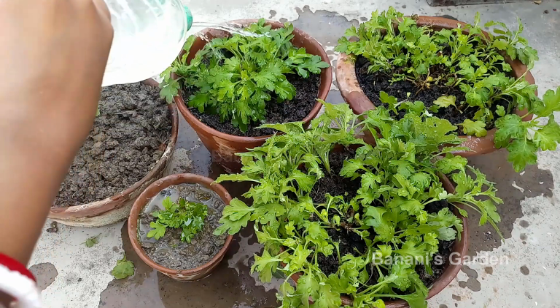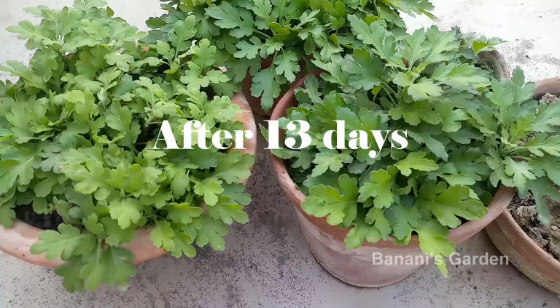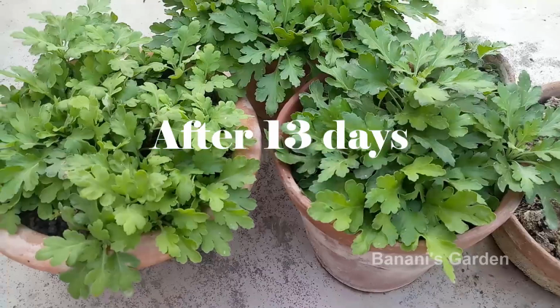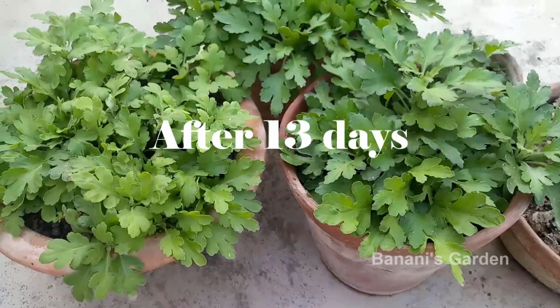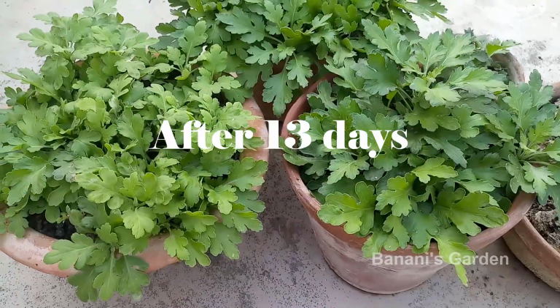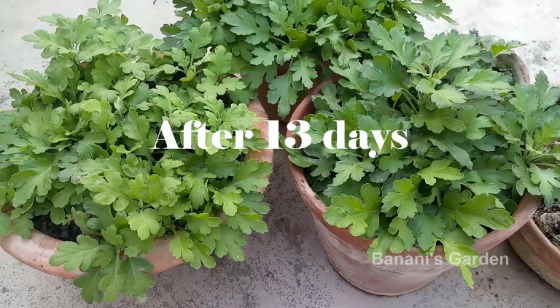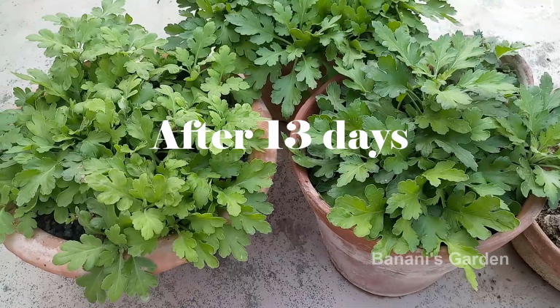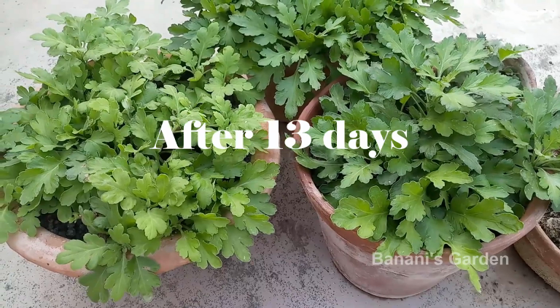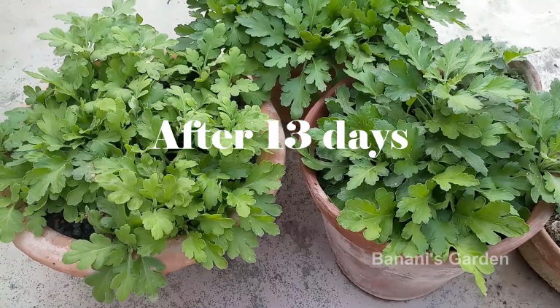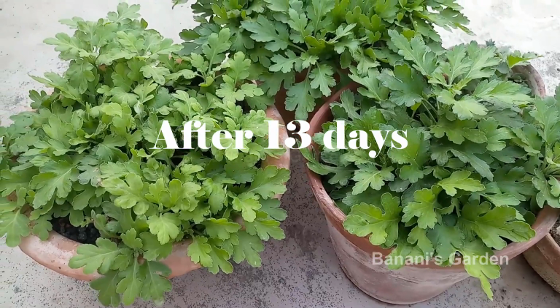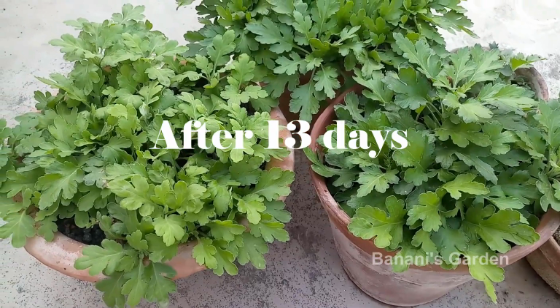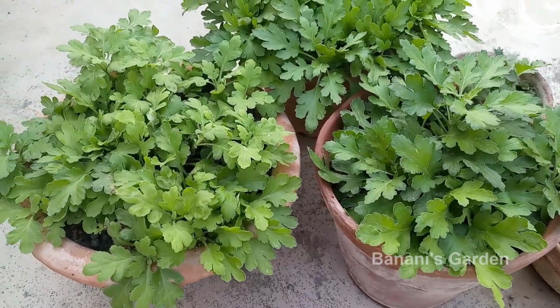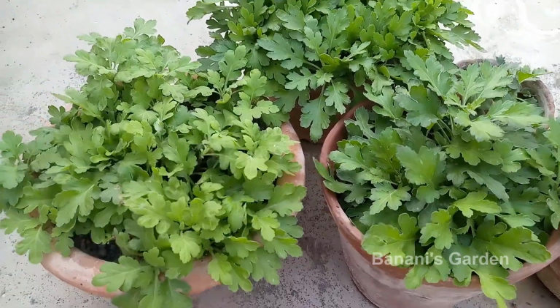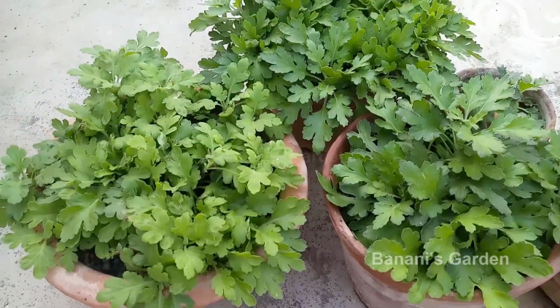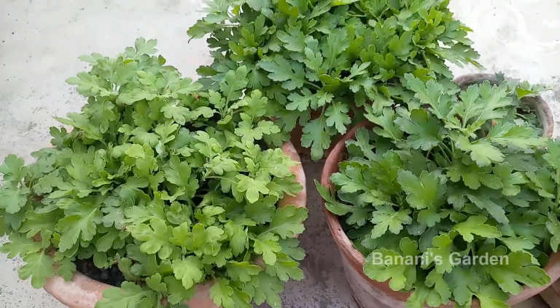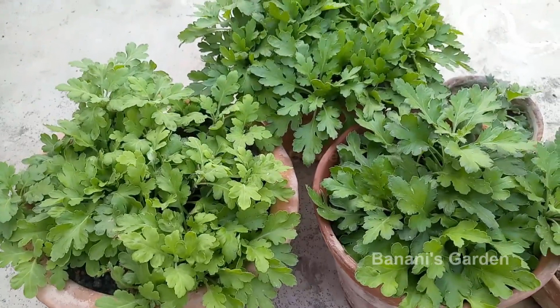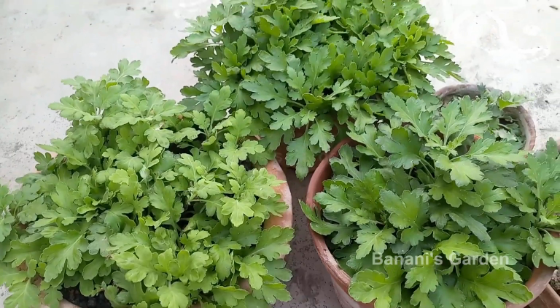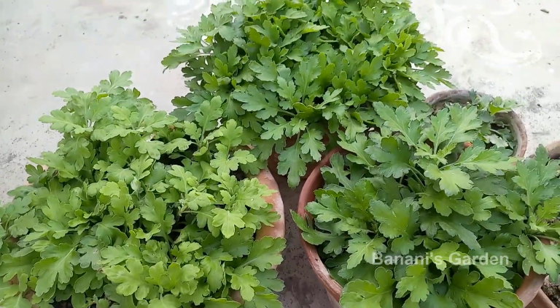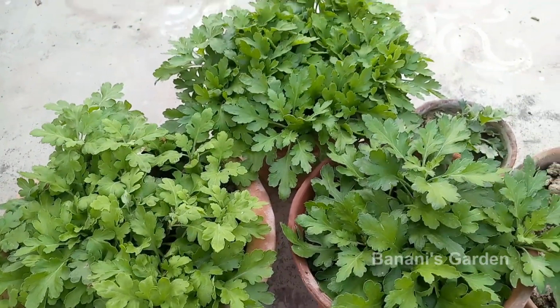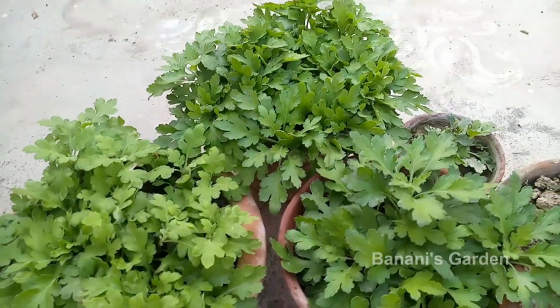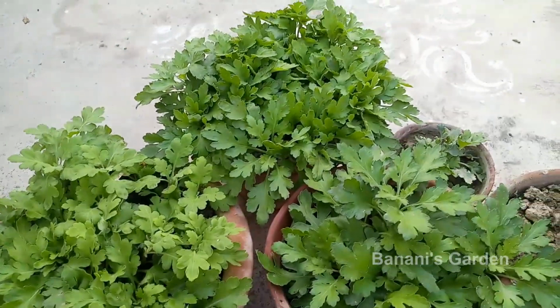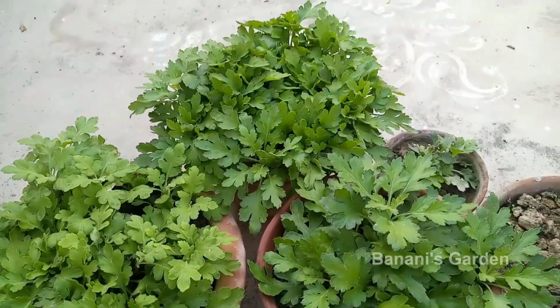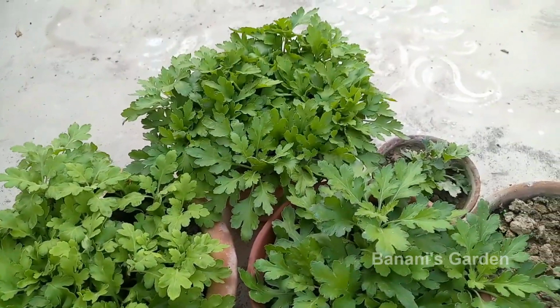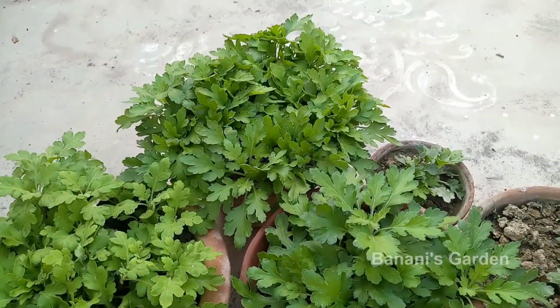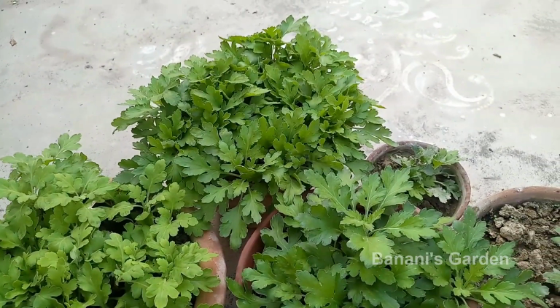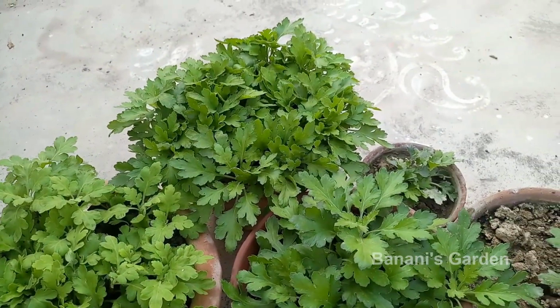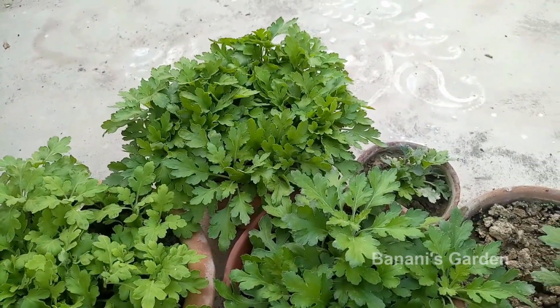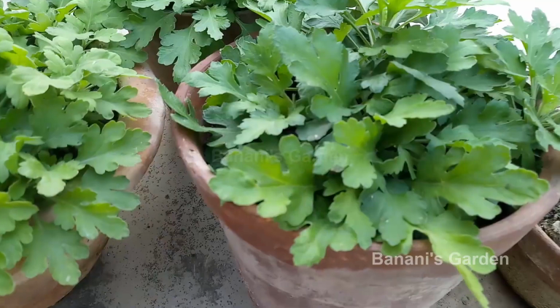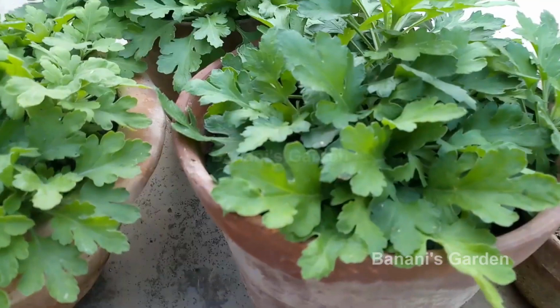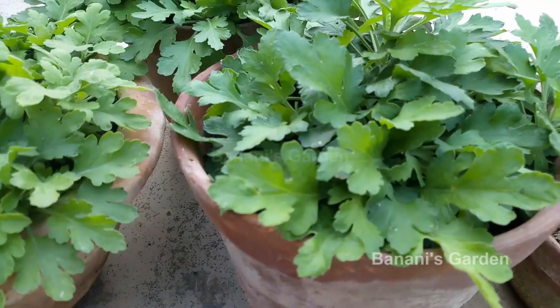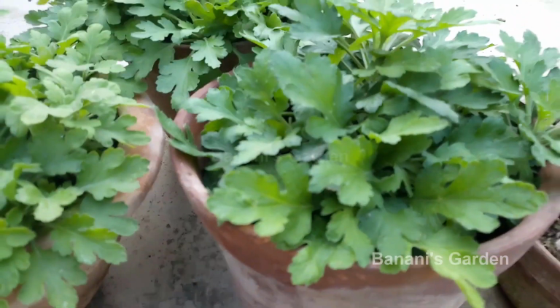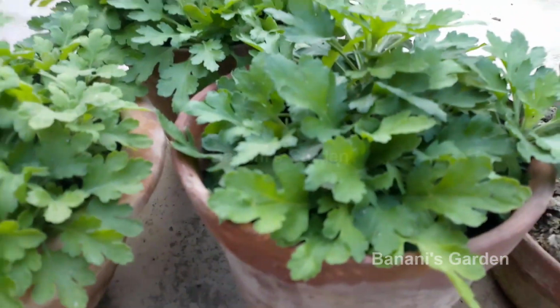This is after 13 days. All the plants are full of new branches.